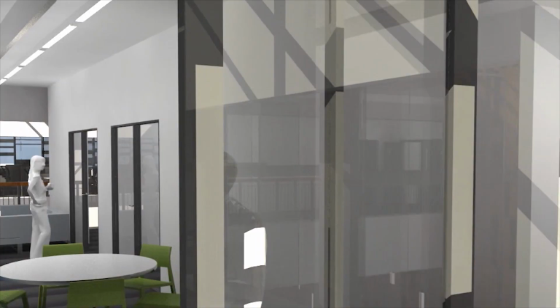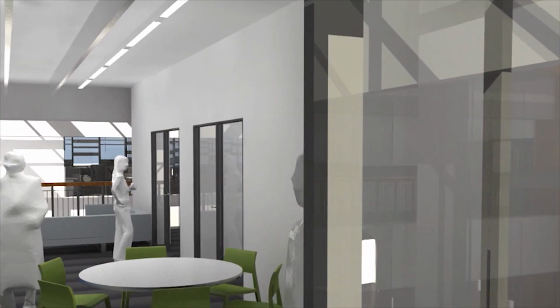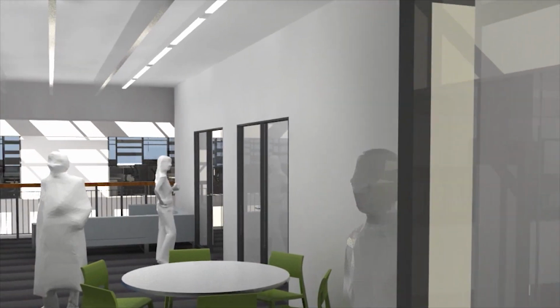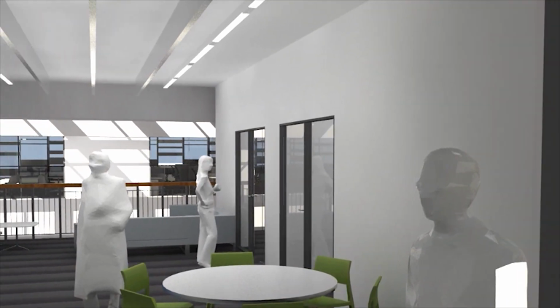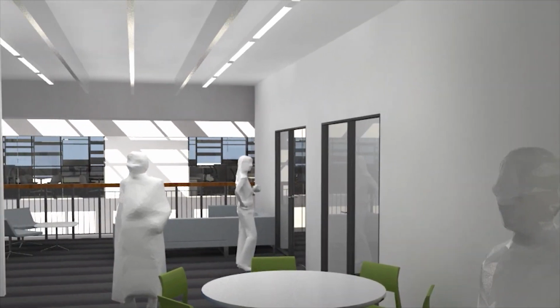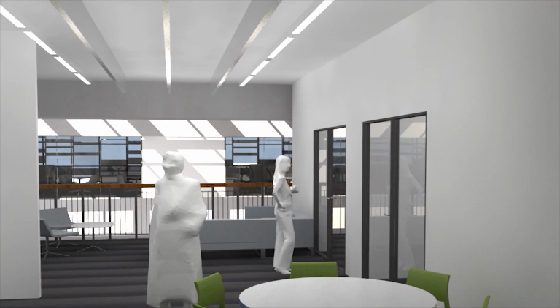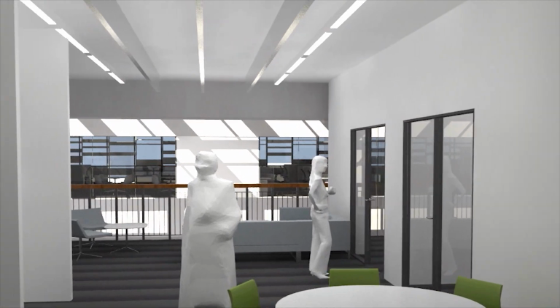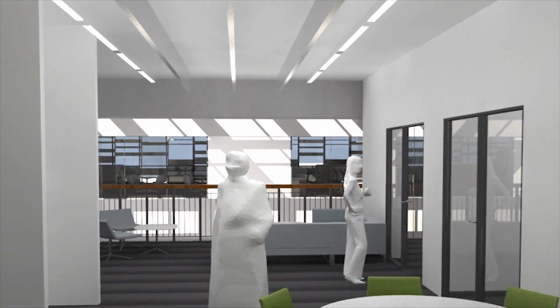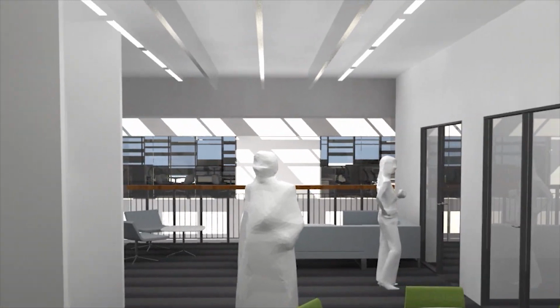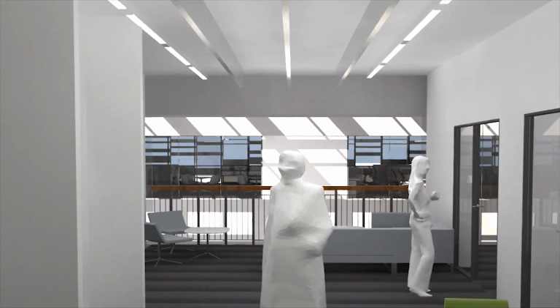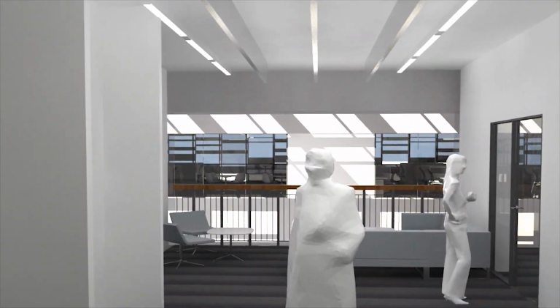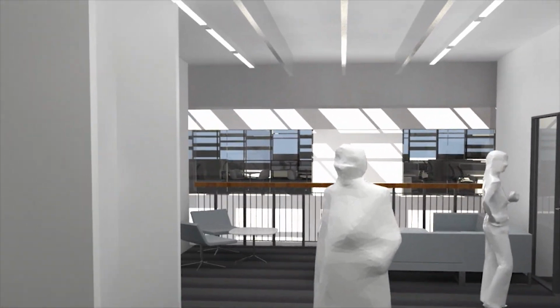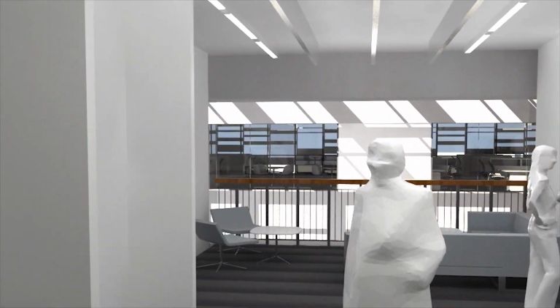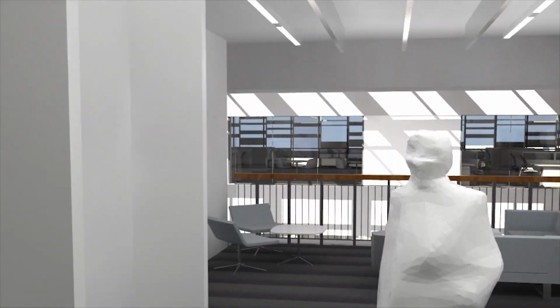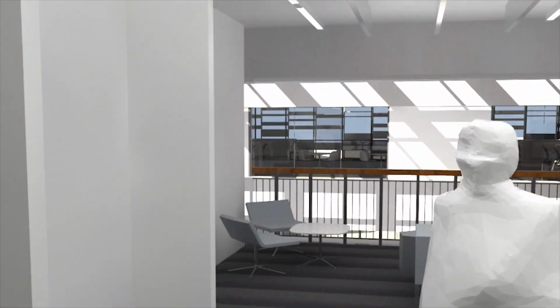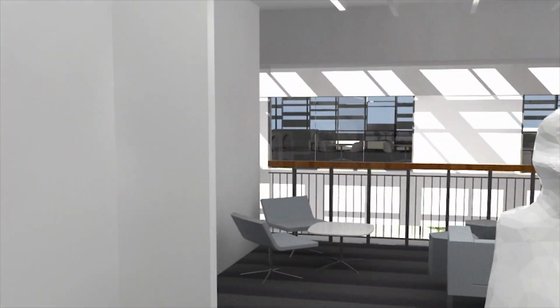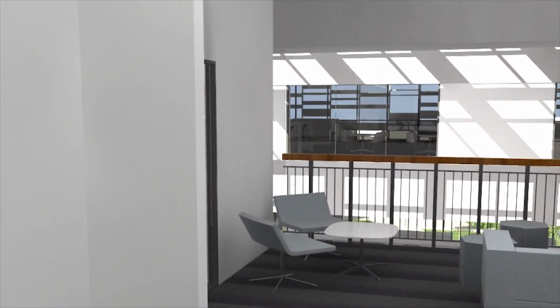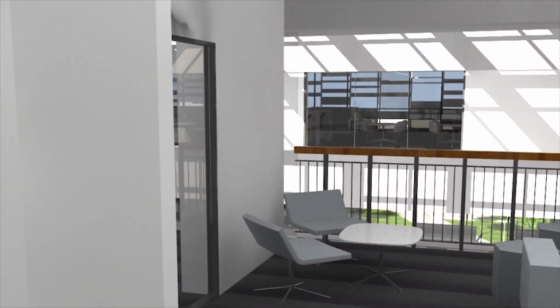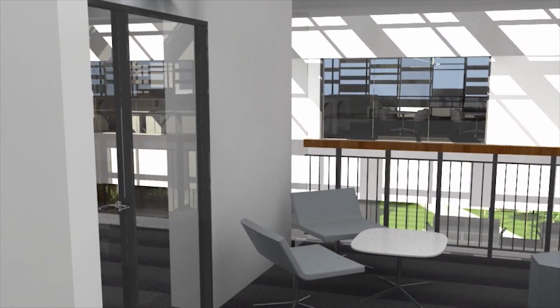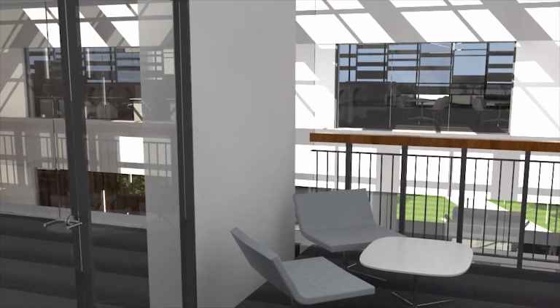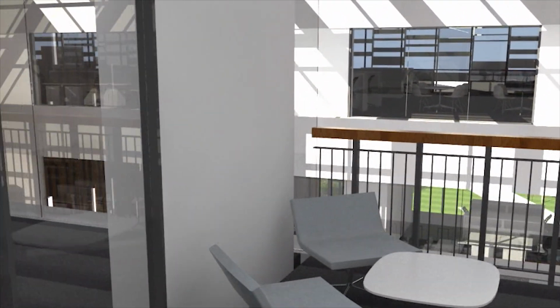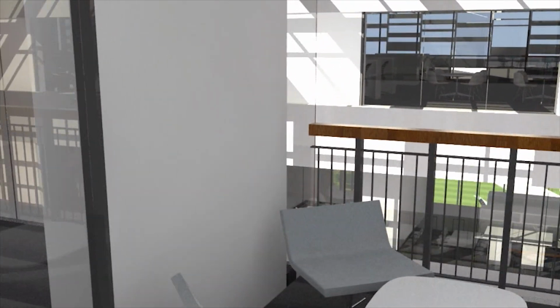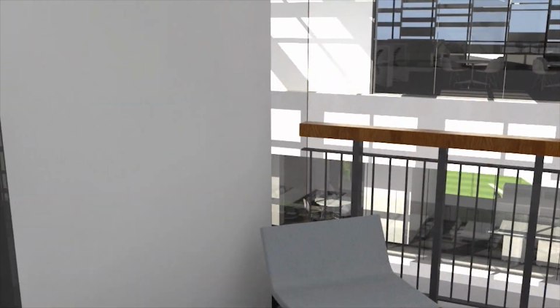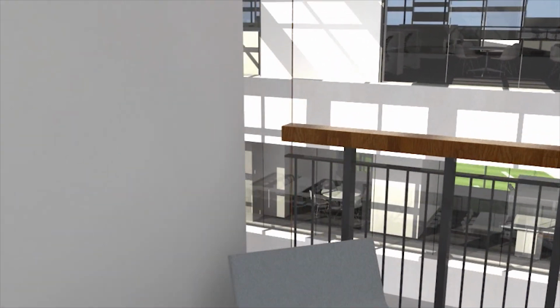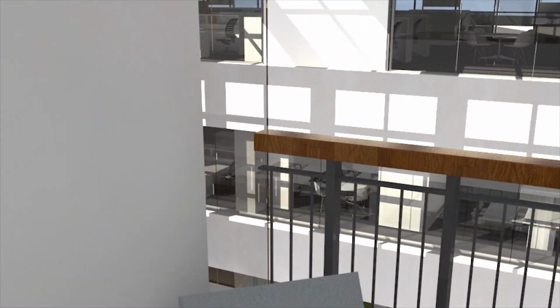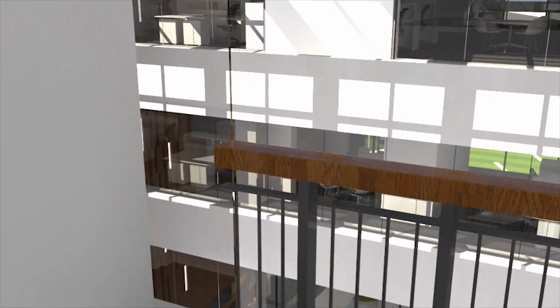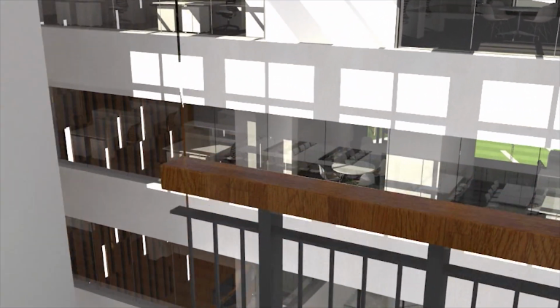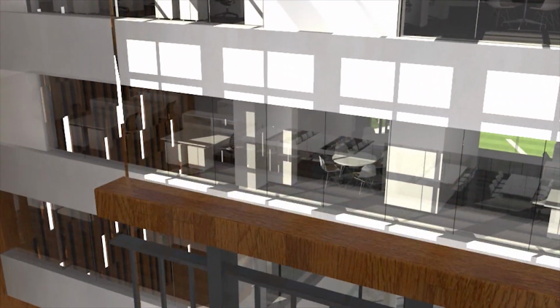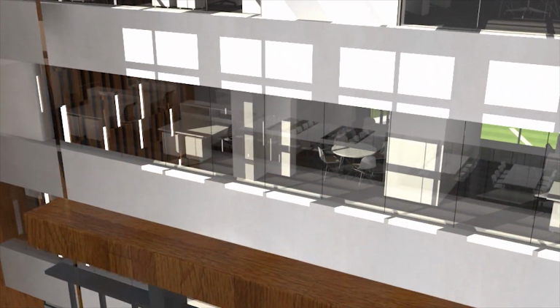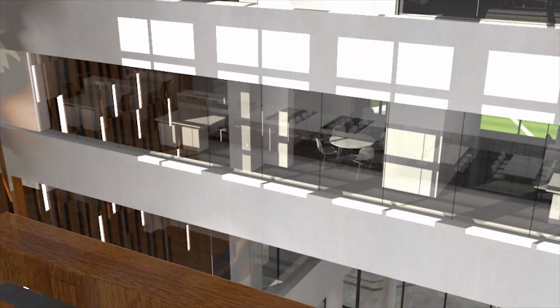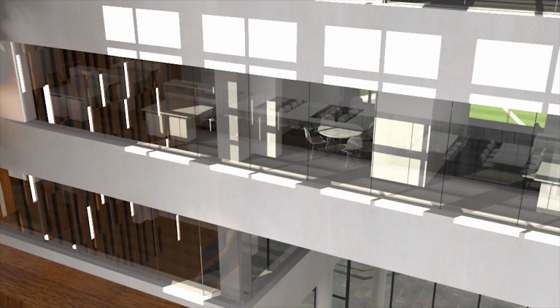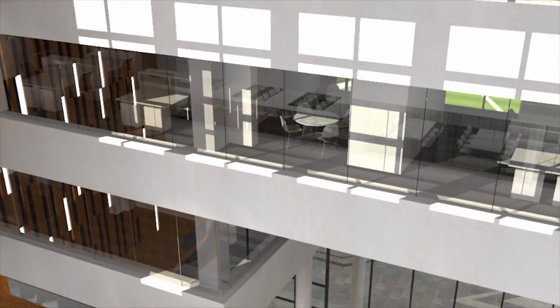Turning left at the top of the stairs, we can see one of the social zones overlooking the building's reception area and Spanish steps.